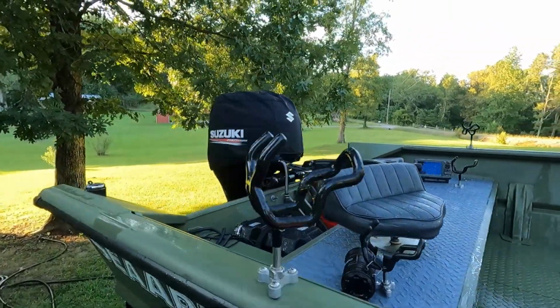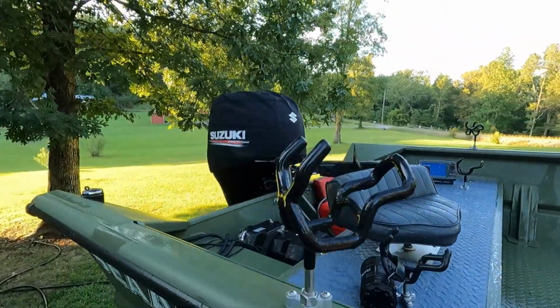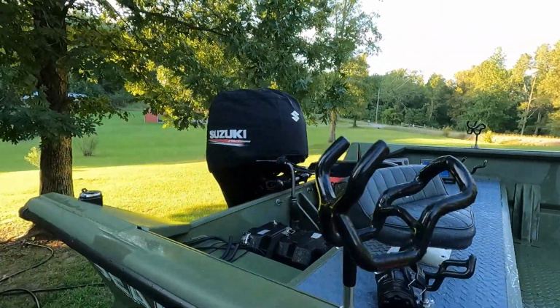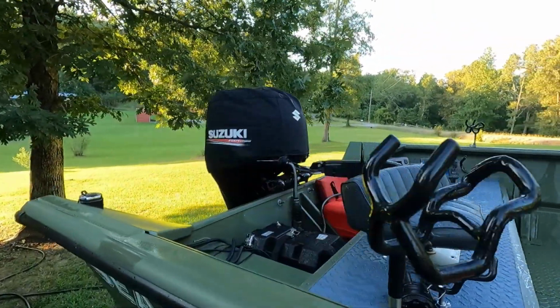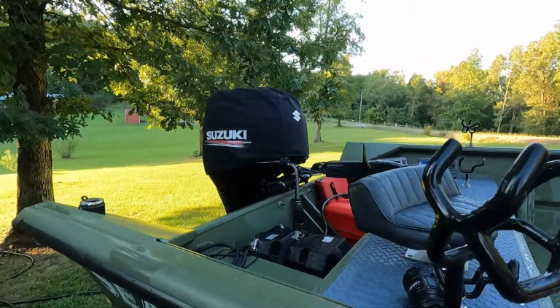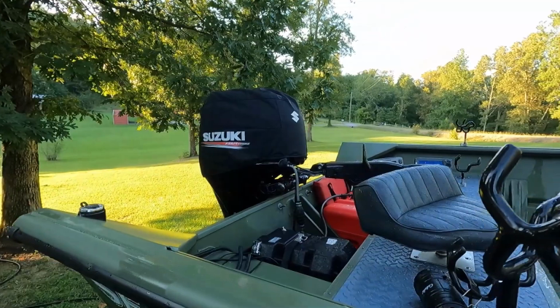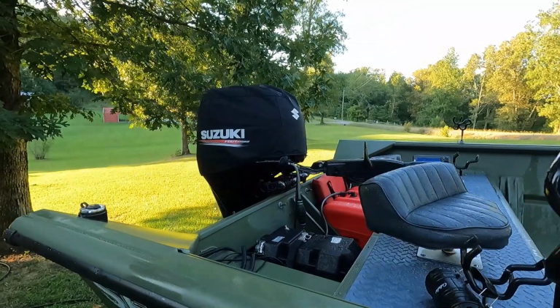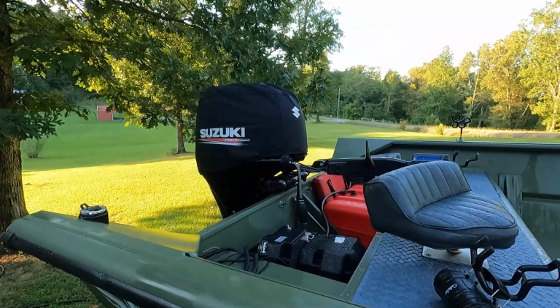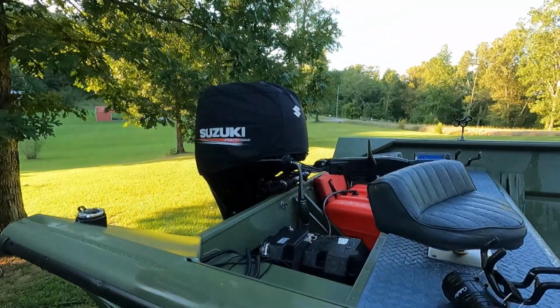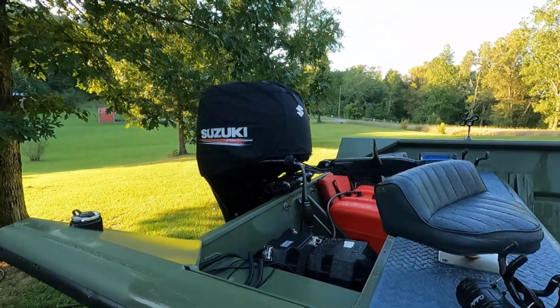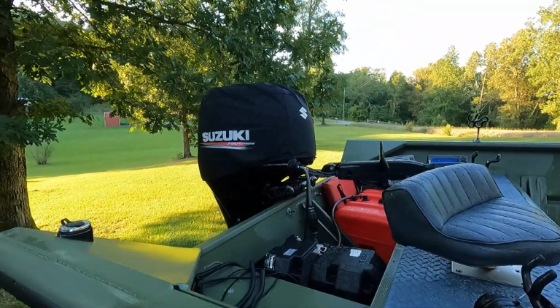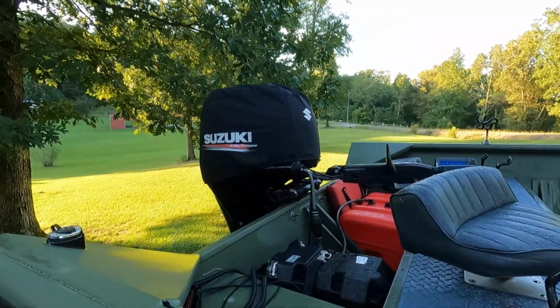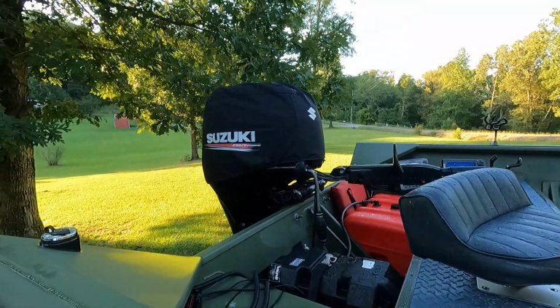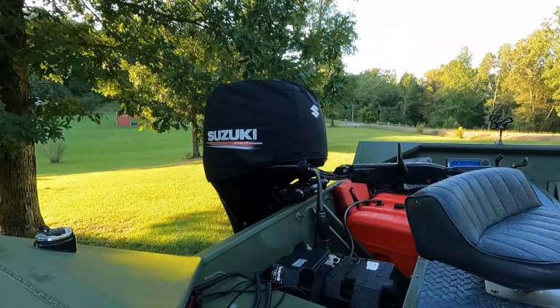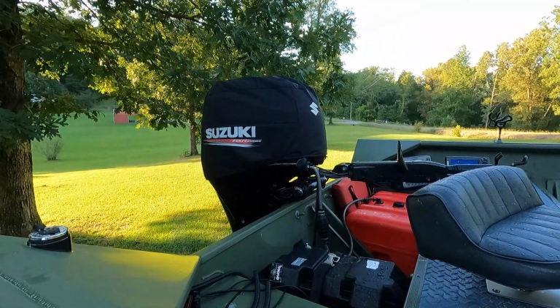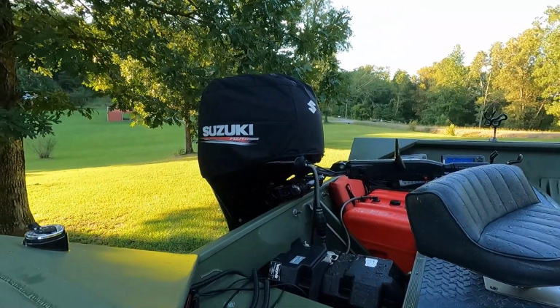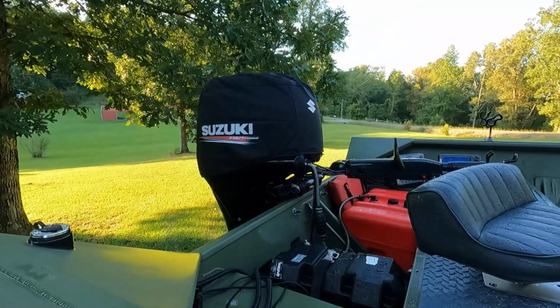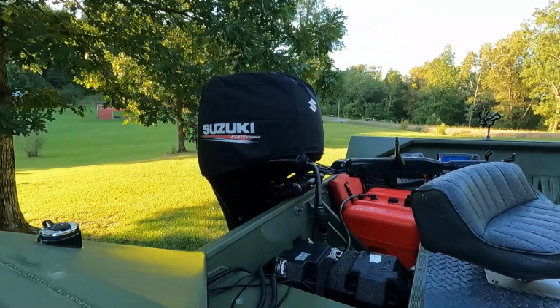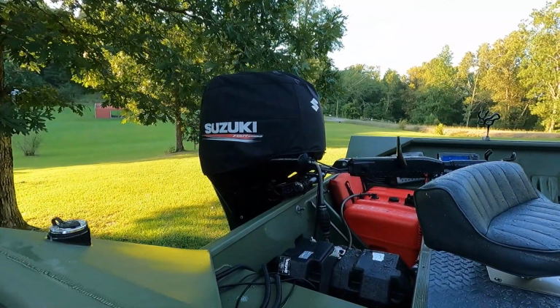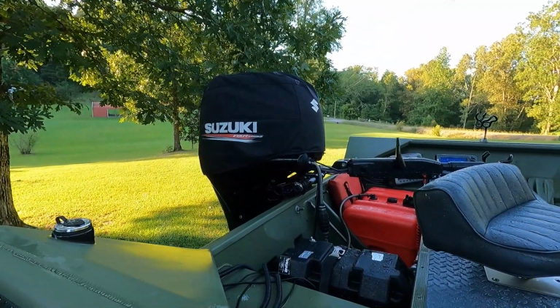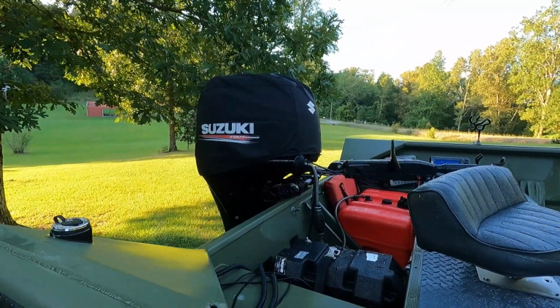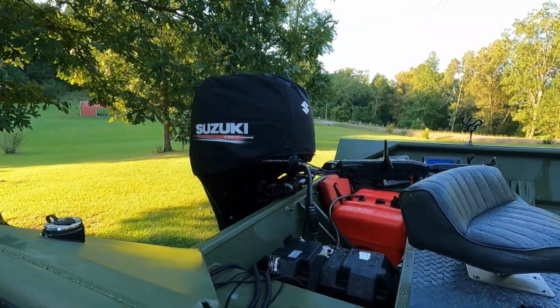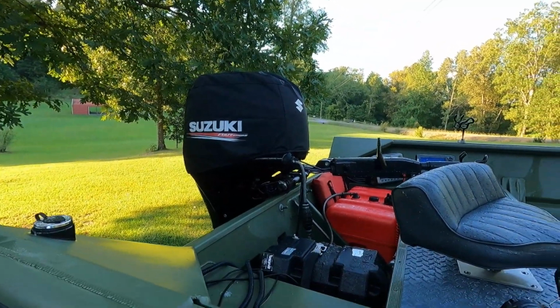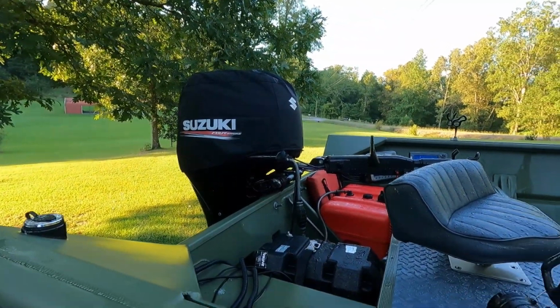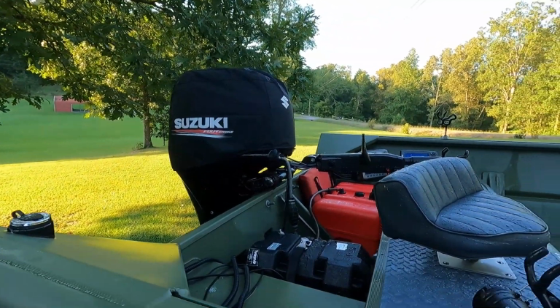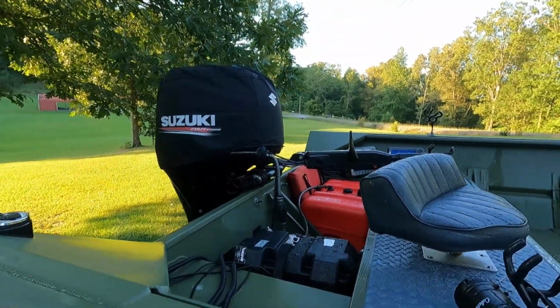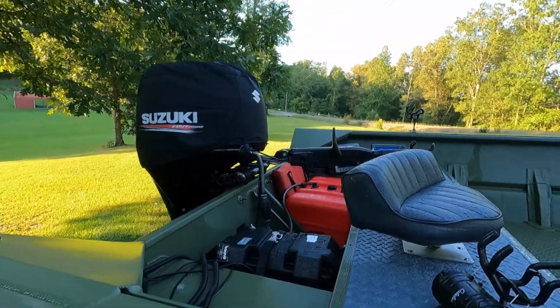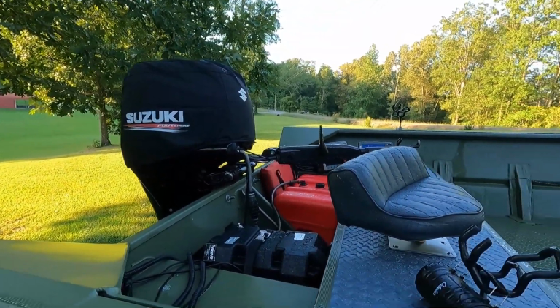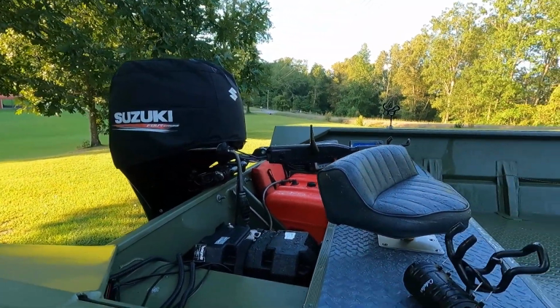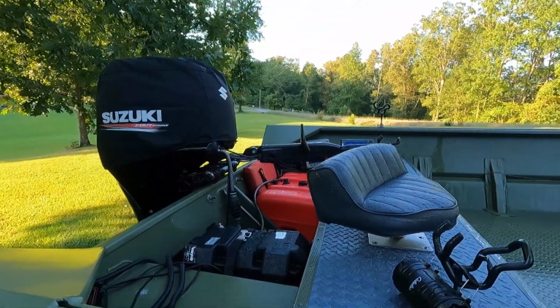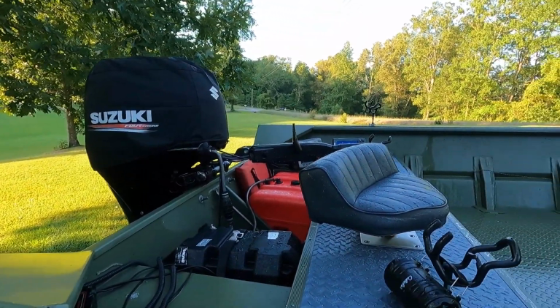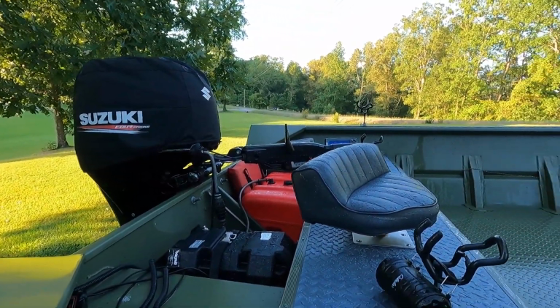Got a 90 horse tiller handle Suzuki 4-stroke on the back. Plenty of power to push this boat.